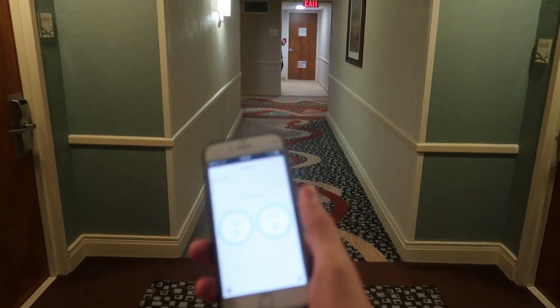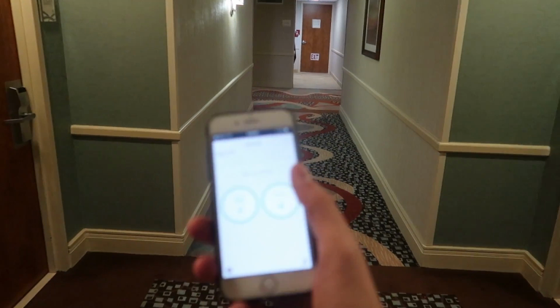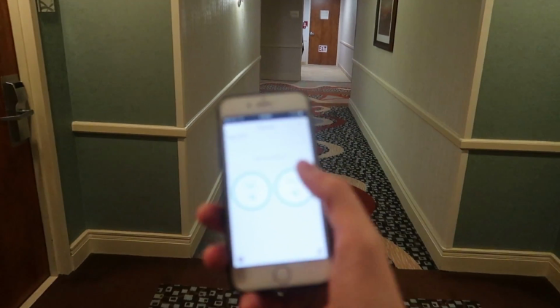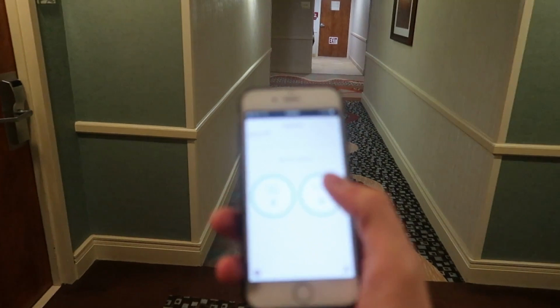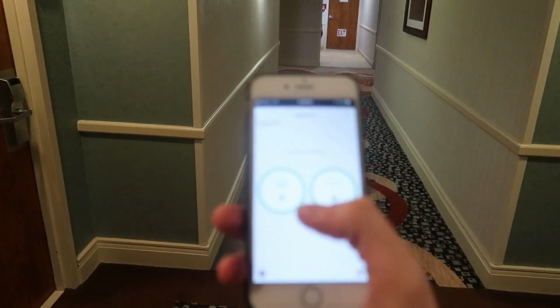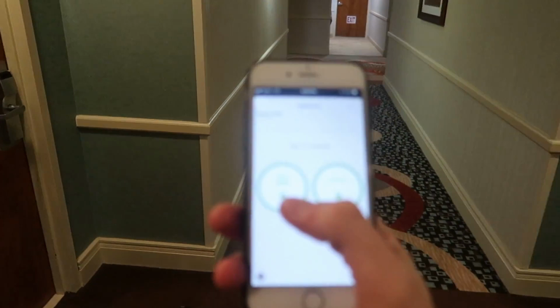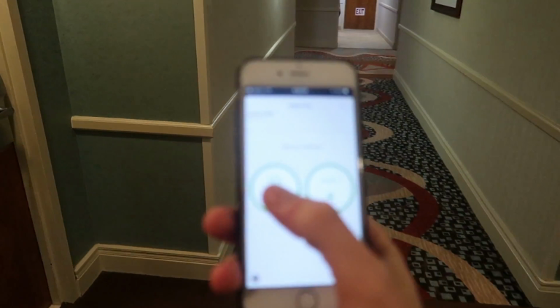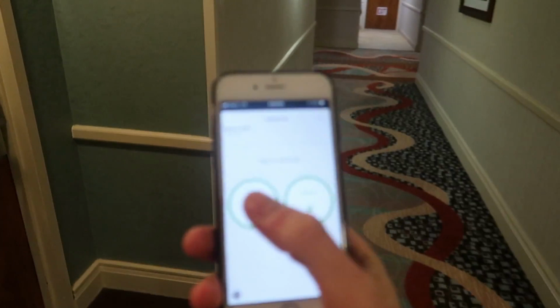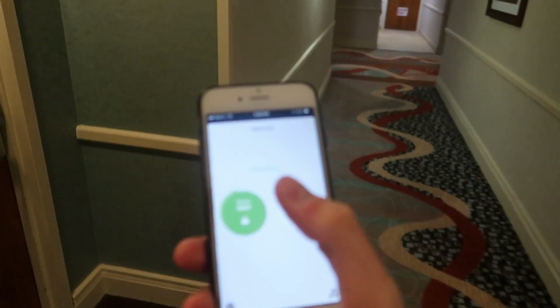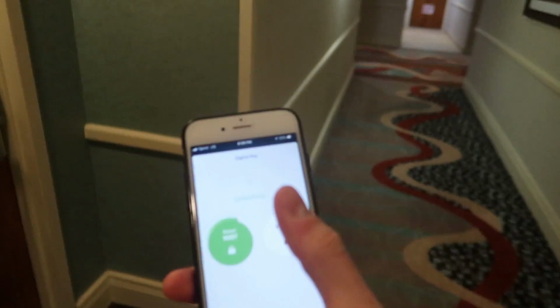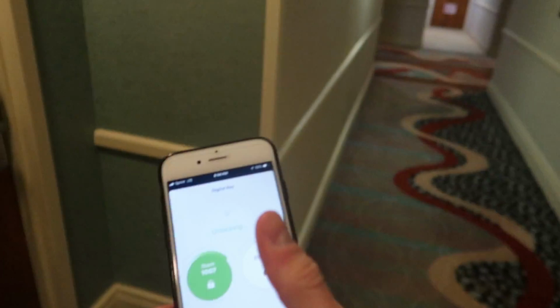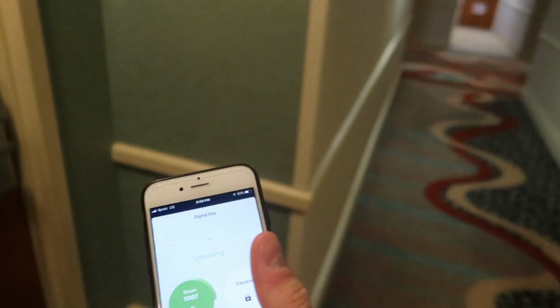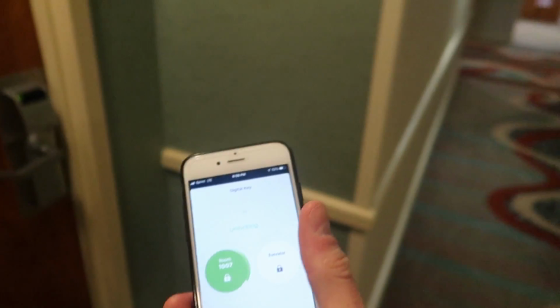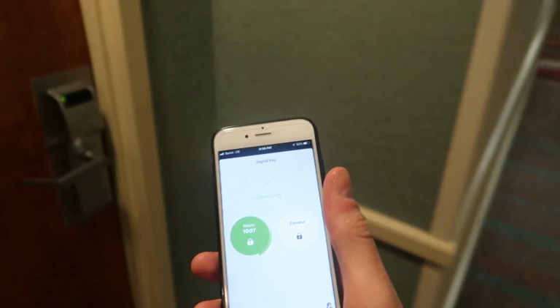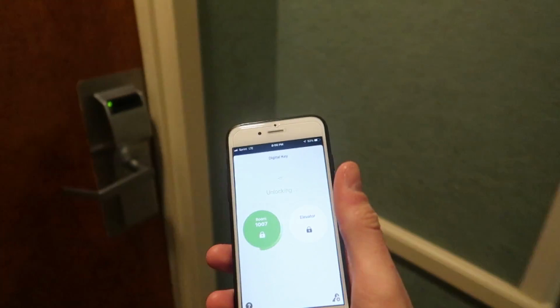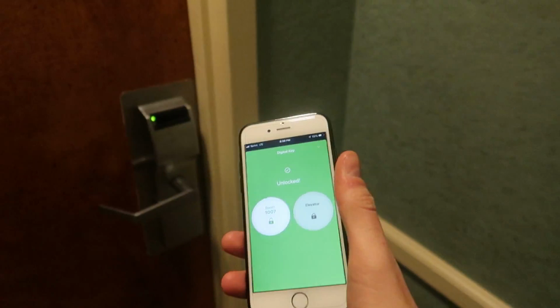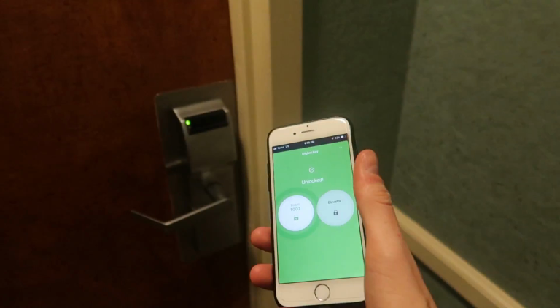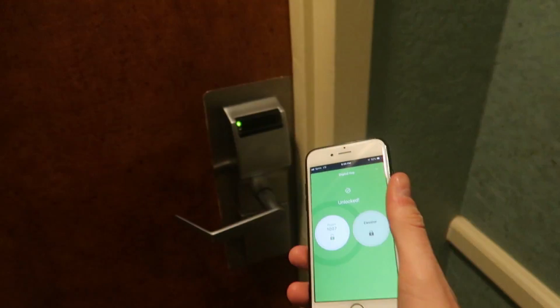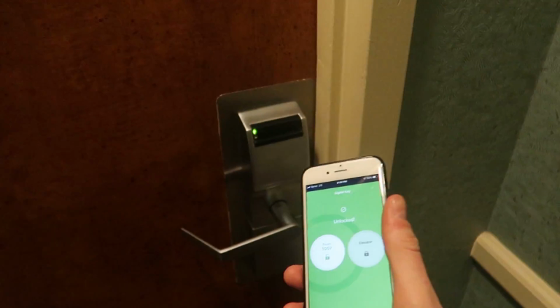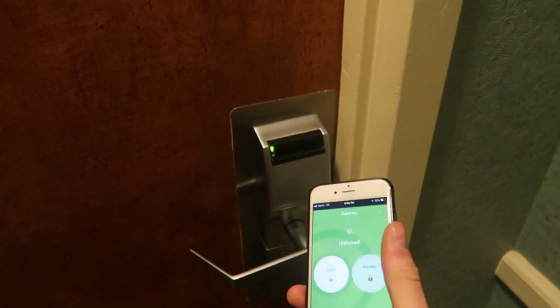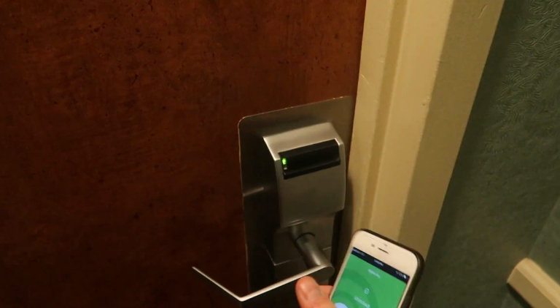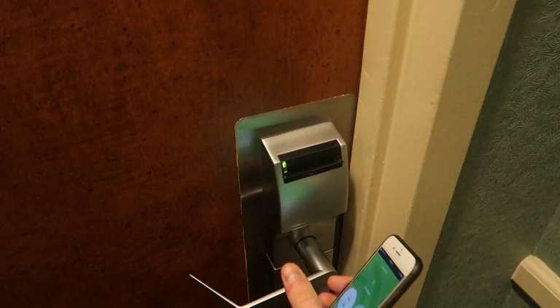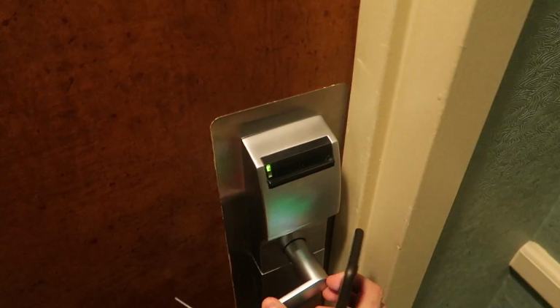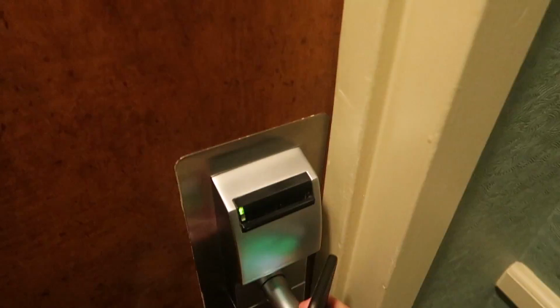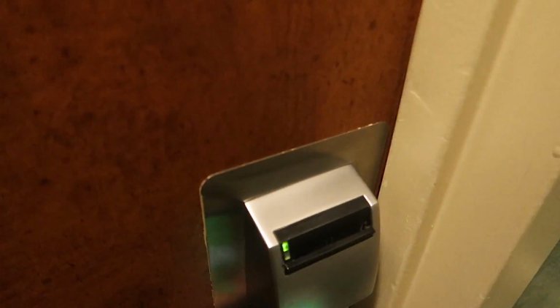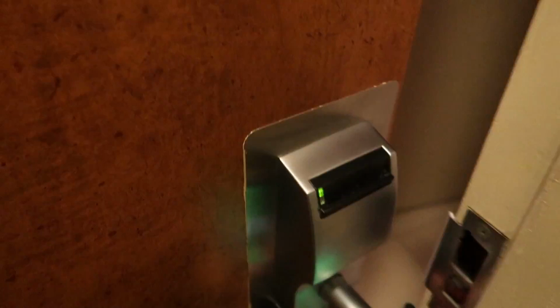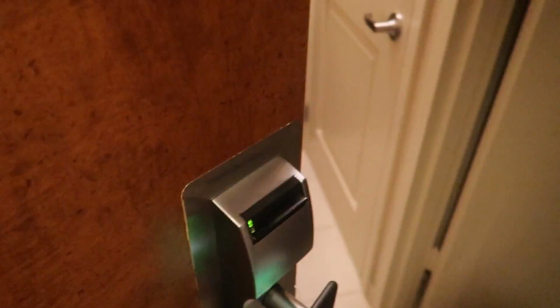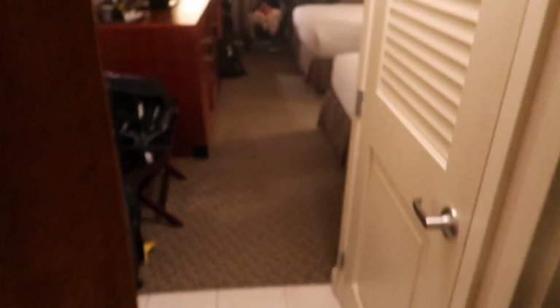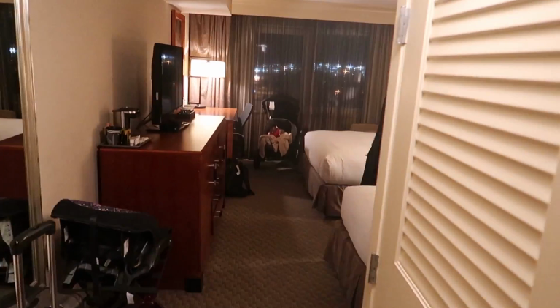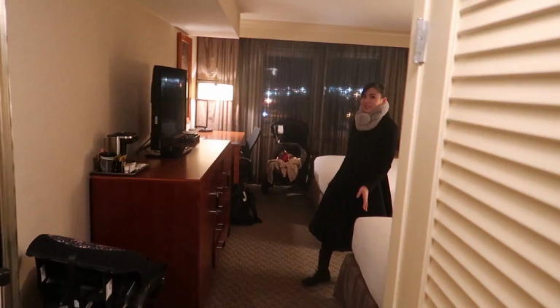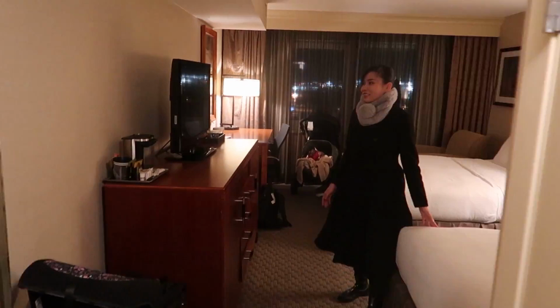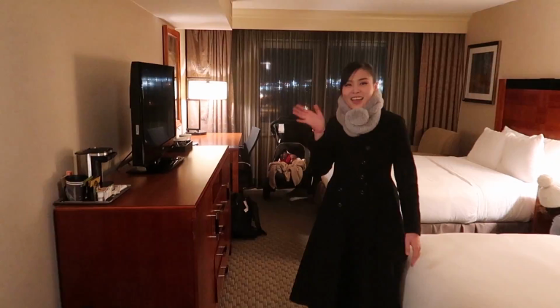I used the digital key, so you don't even need to go to the desk when you arrive — just go straight to the room. And let's check it out.